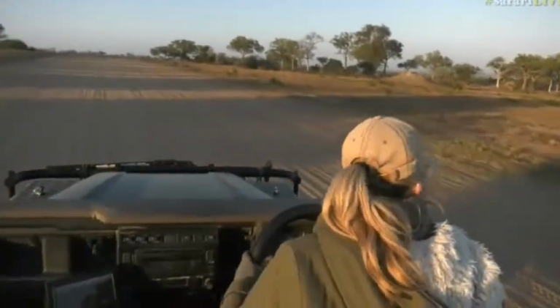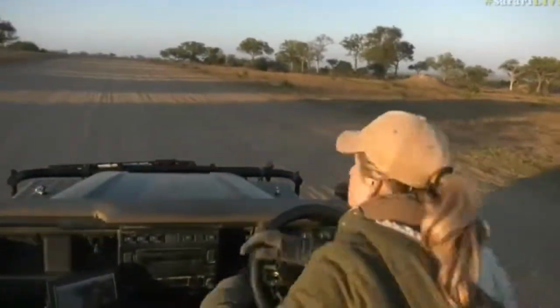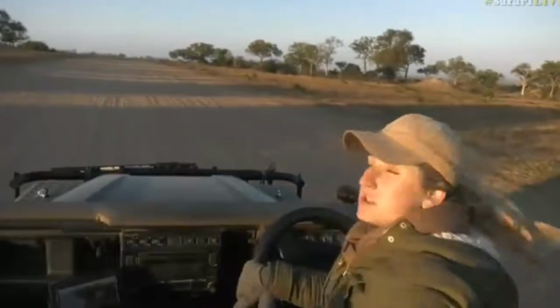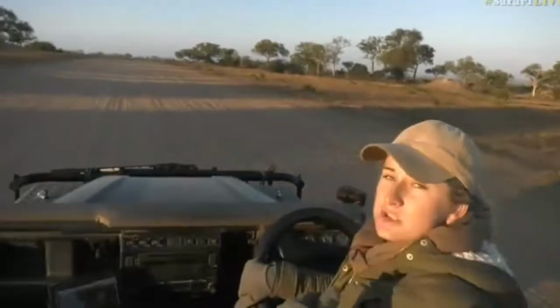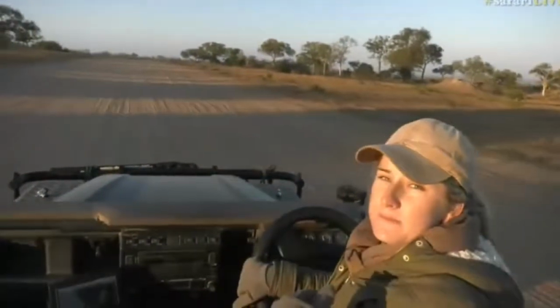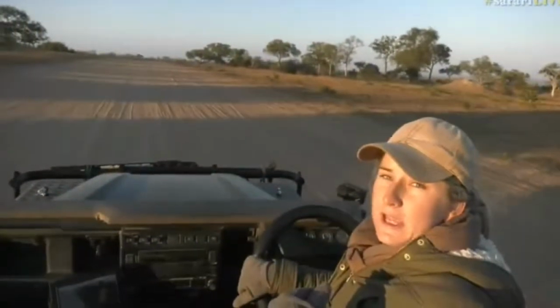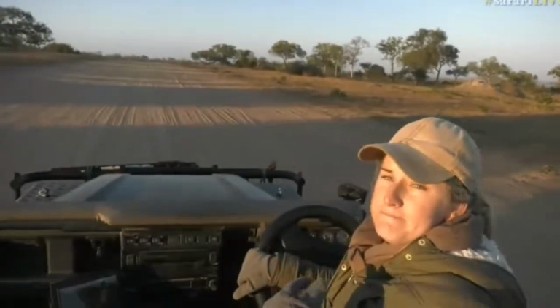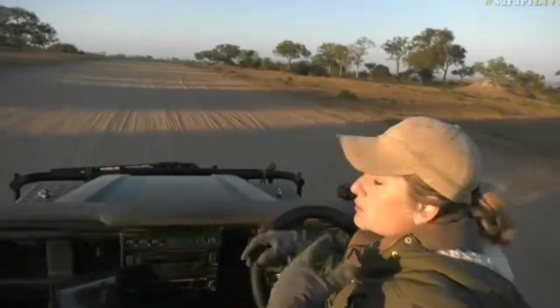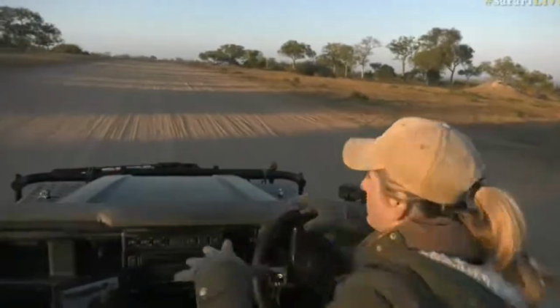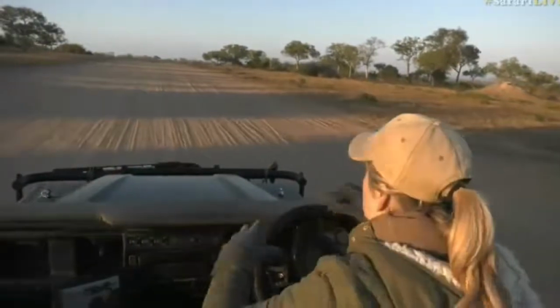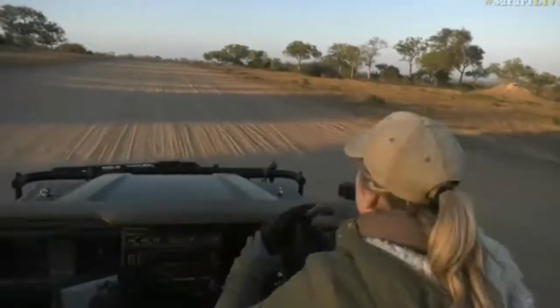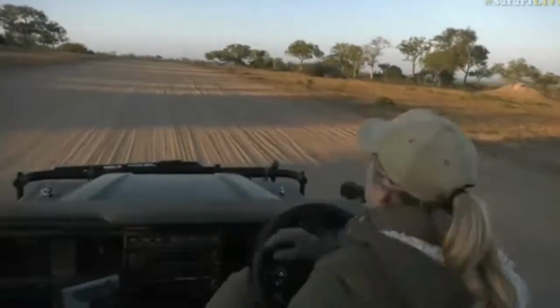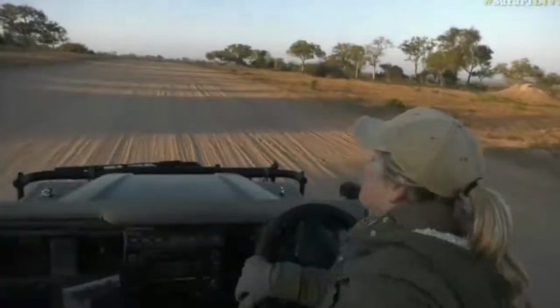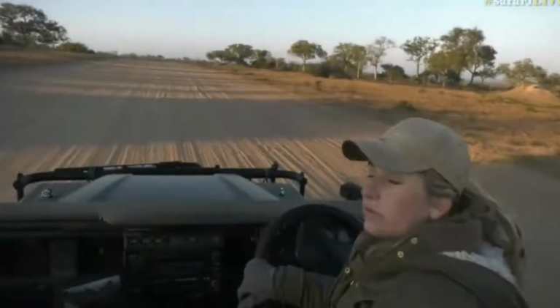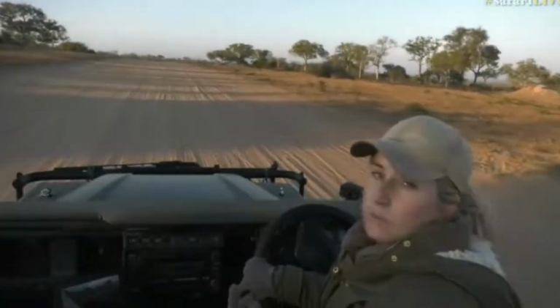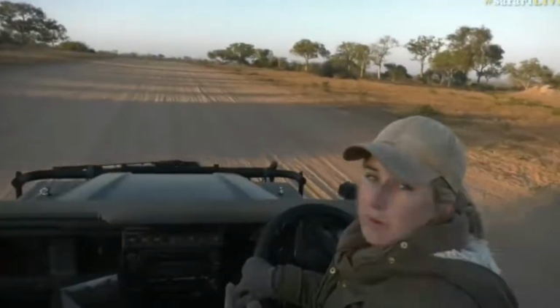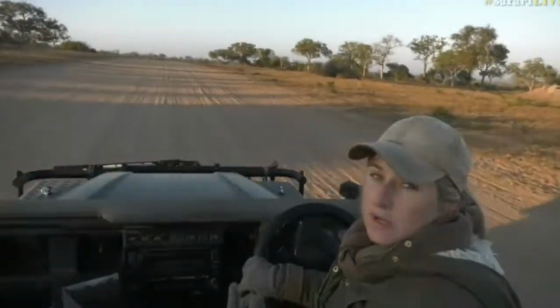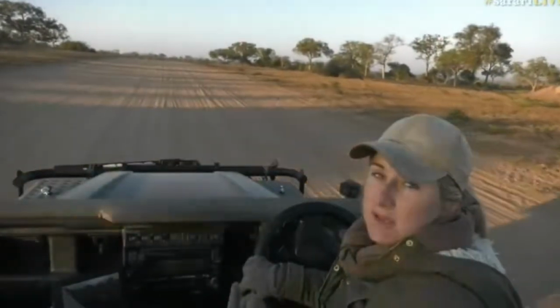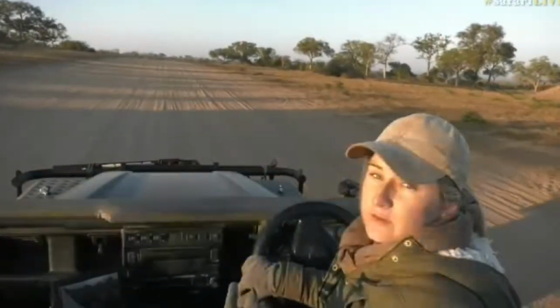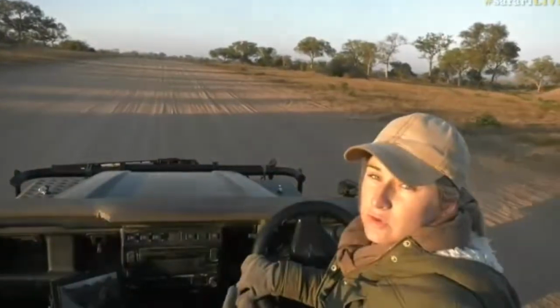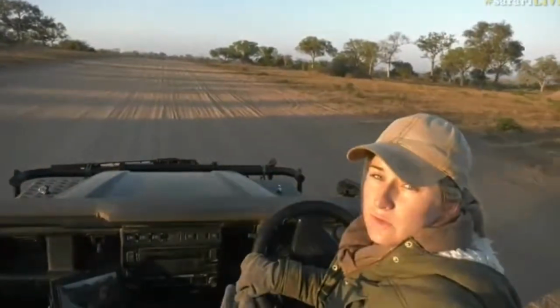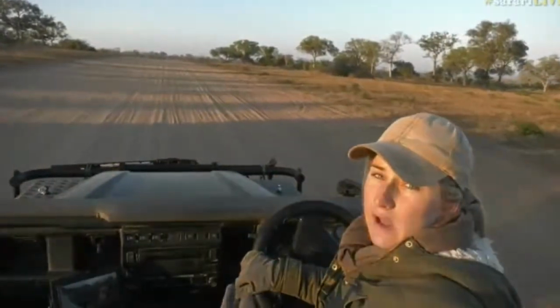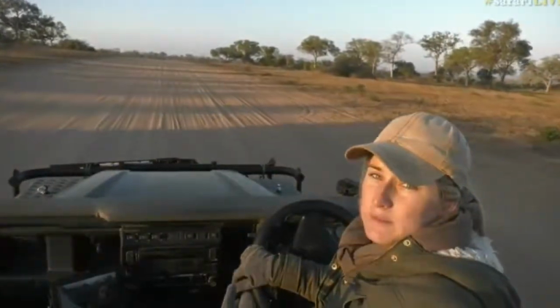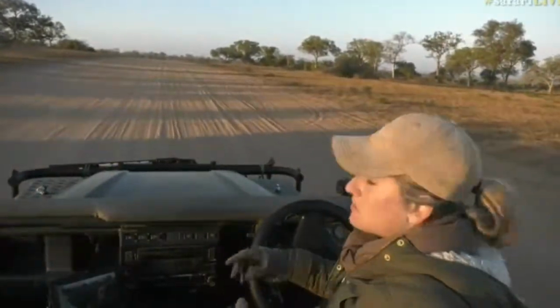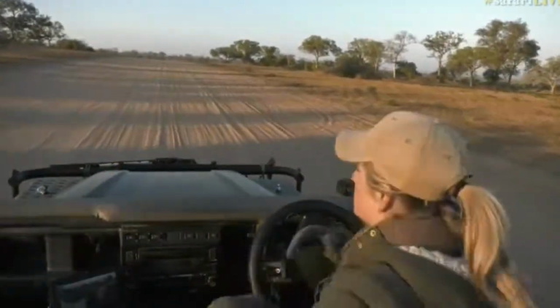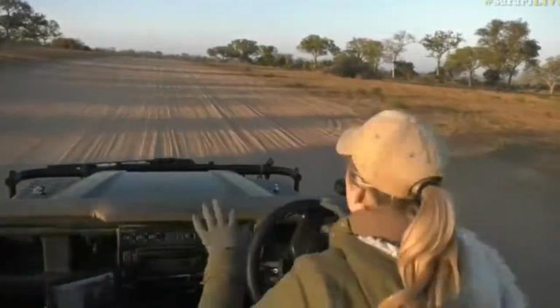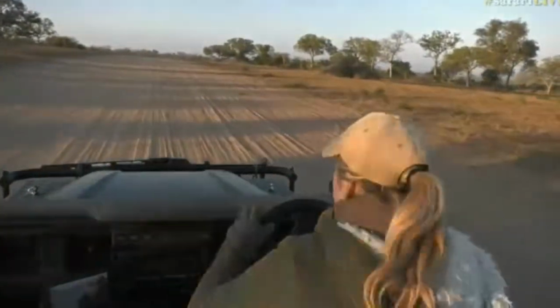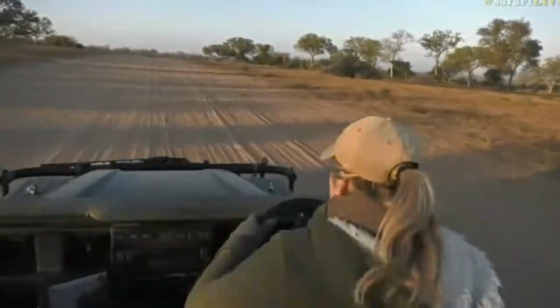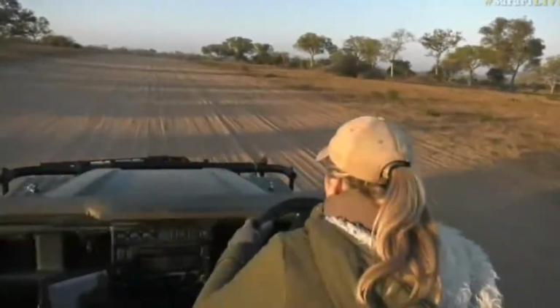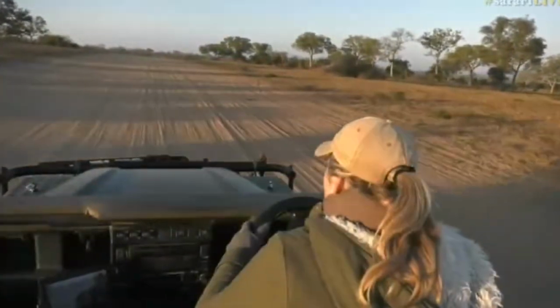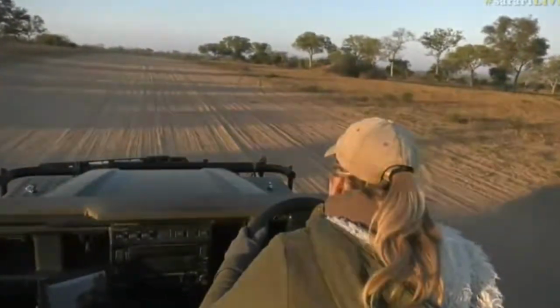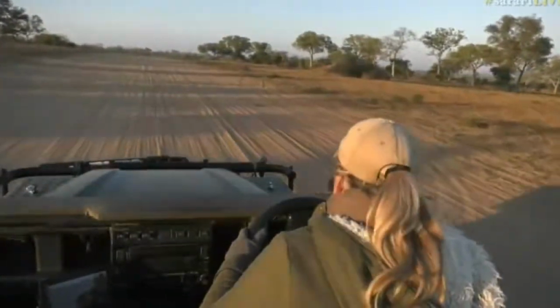Now as we just stopped here — we're on the airstrip — I thought we were maybe going to hear that kudu alarming still, but it's gone fairly quiet.